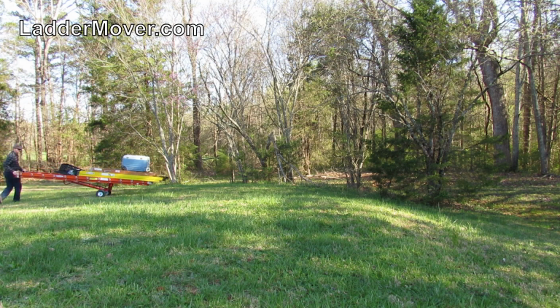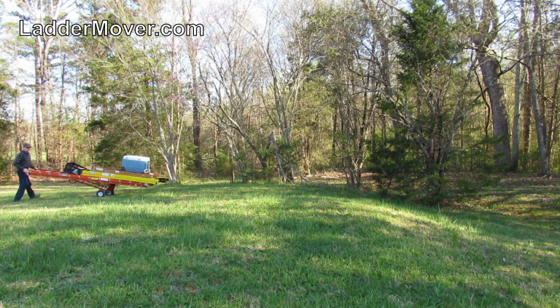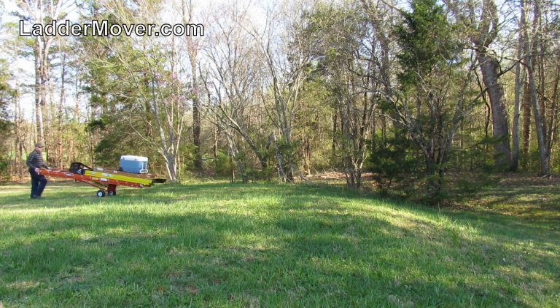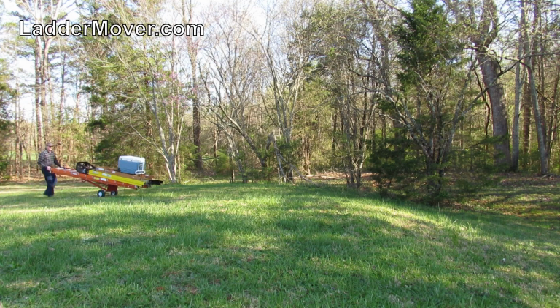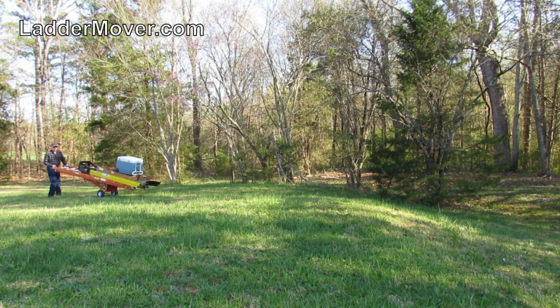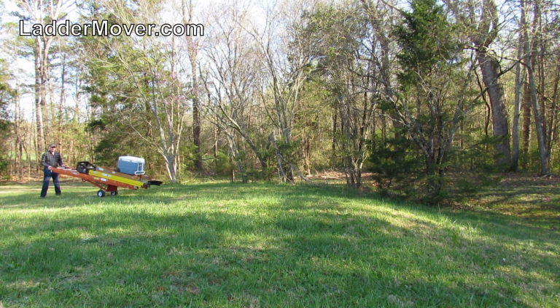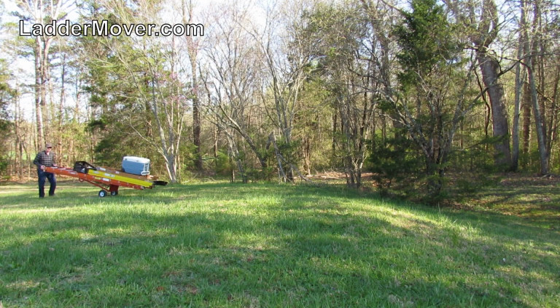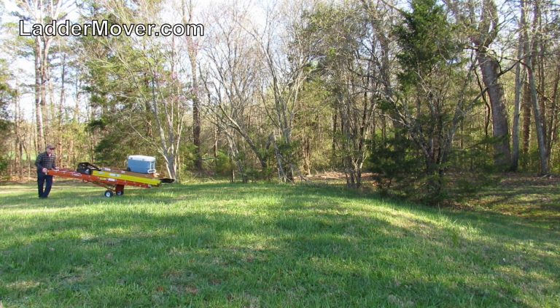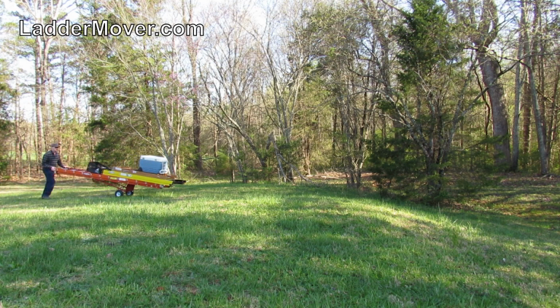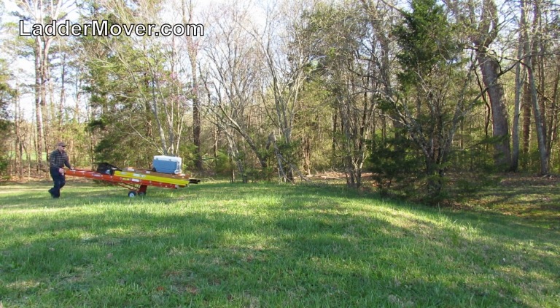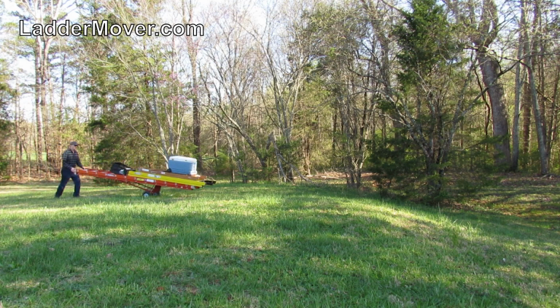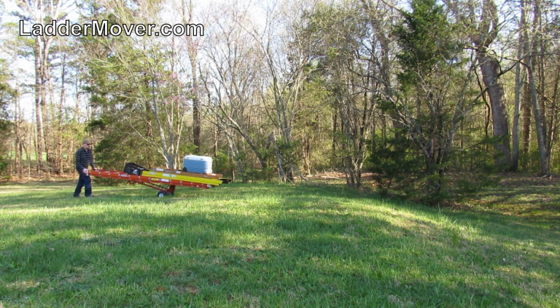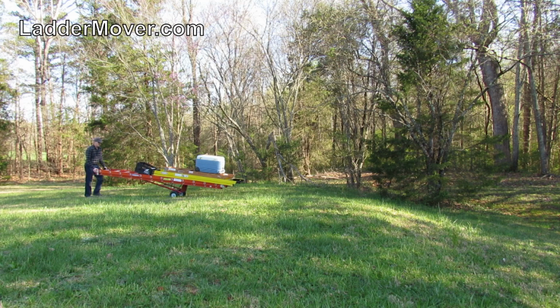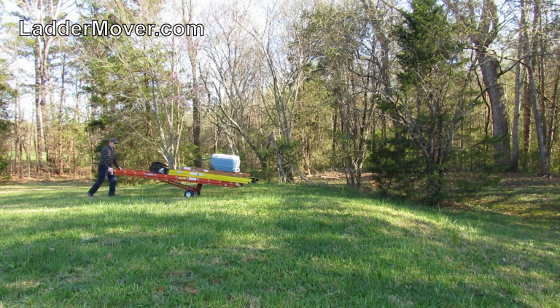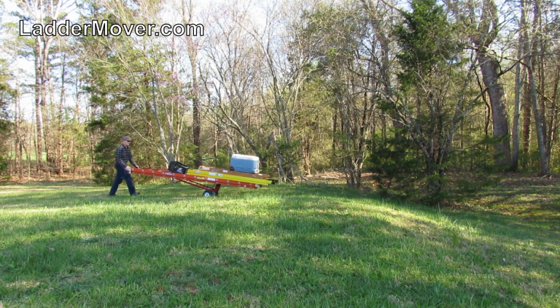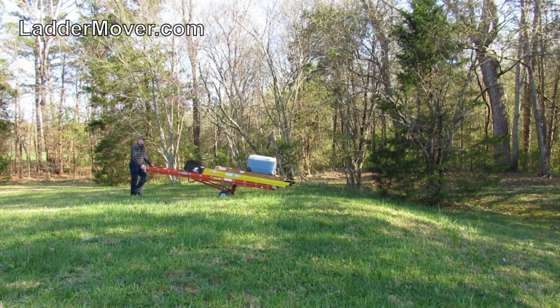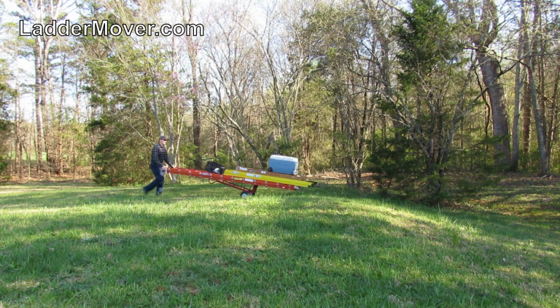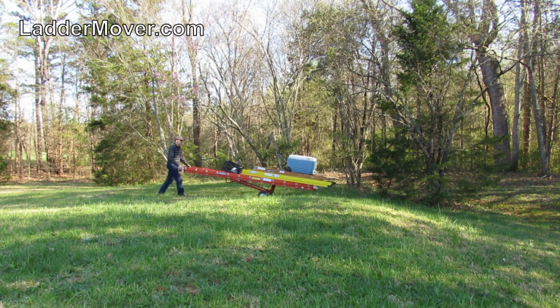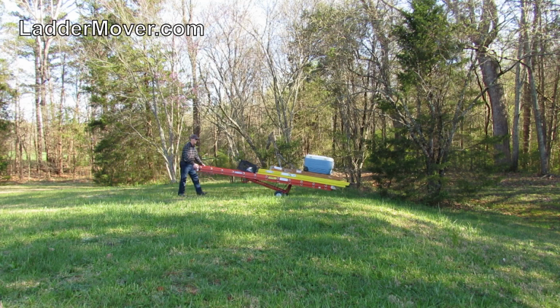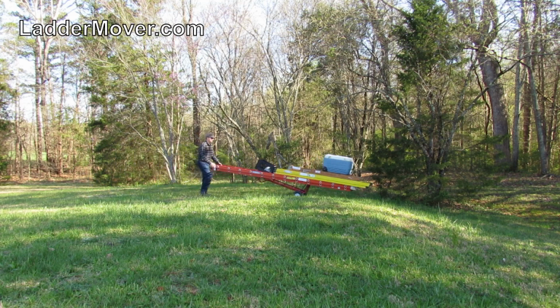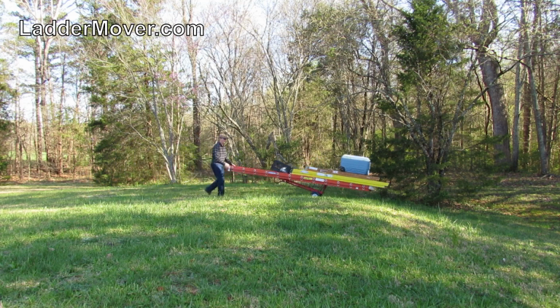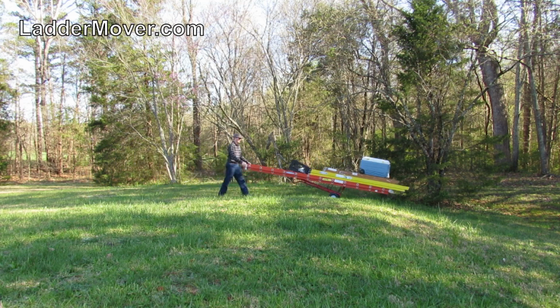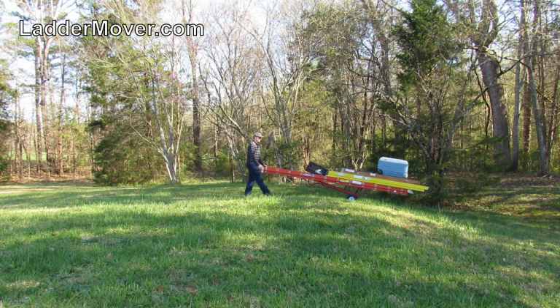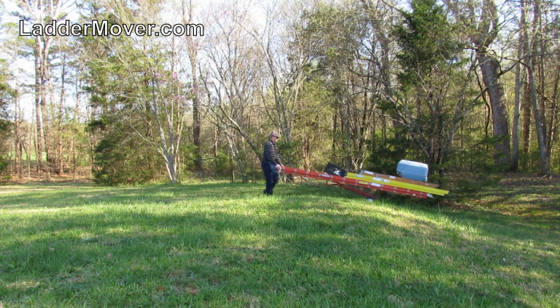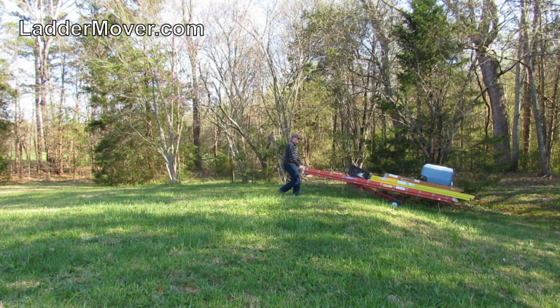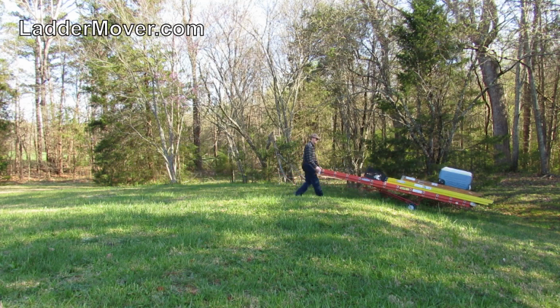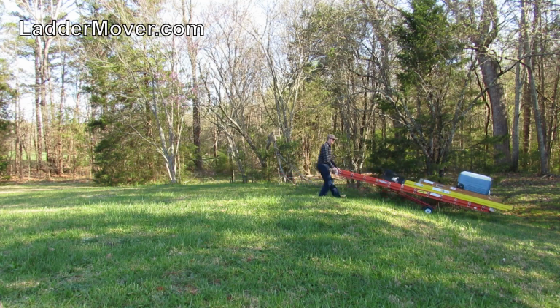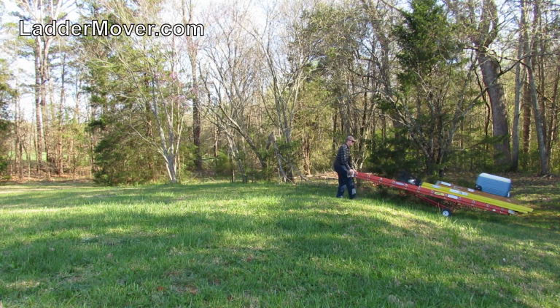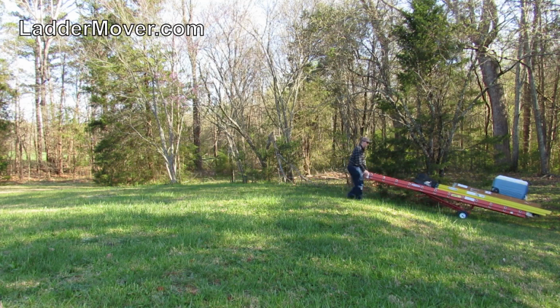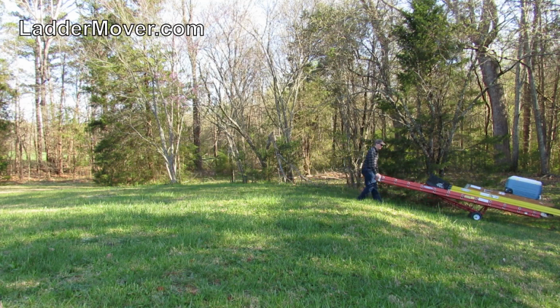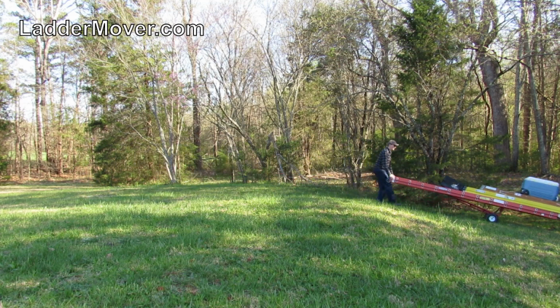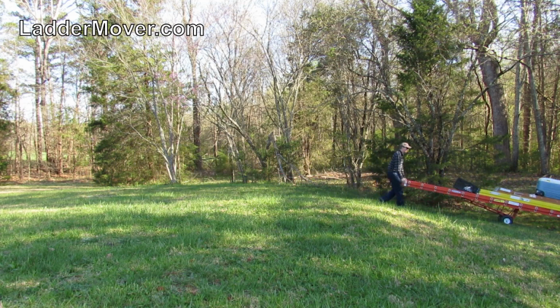Don't delay, get your Ladder Mover now. If you are ready to purchase, or you just want more information or videos, visit laddermover.com.